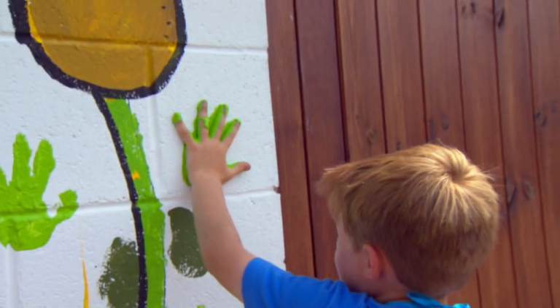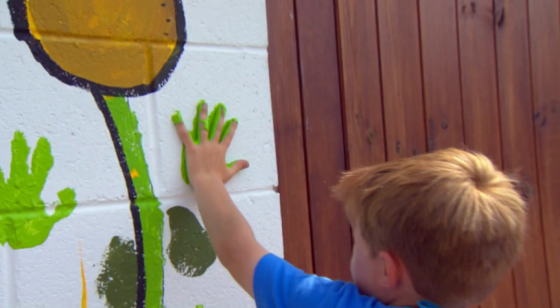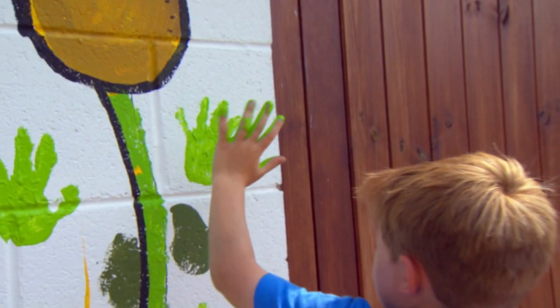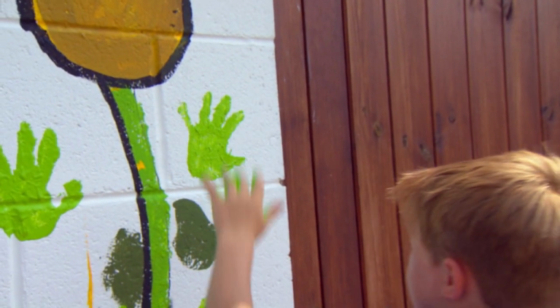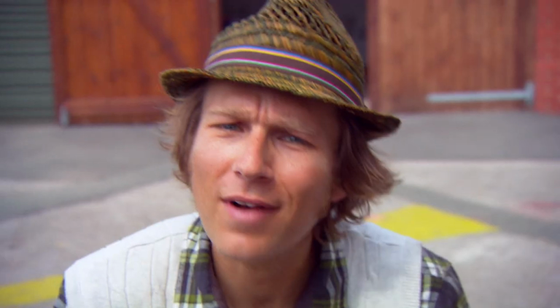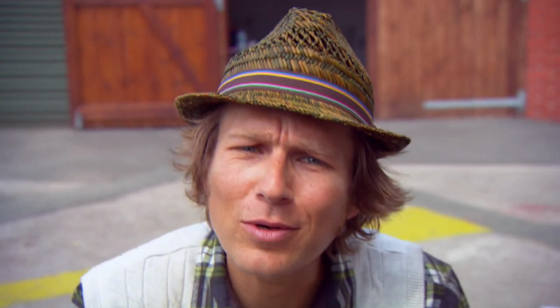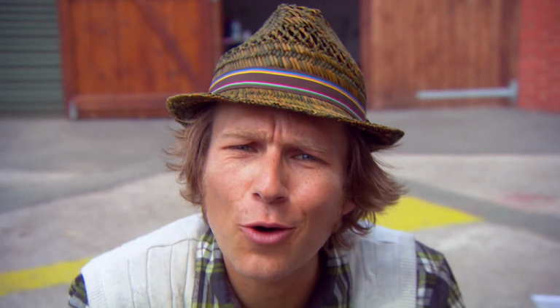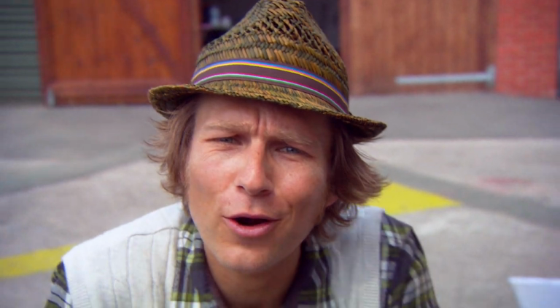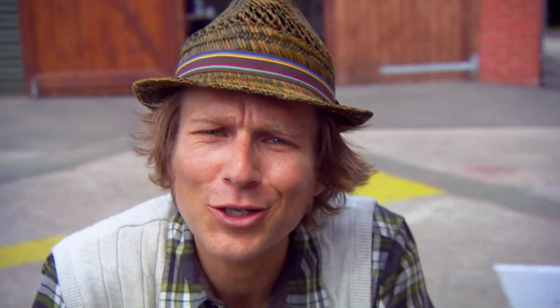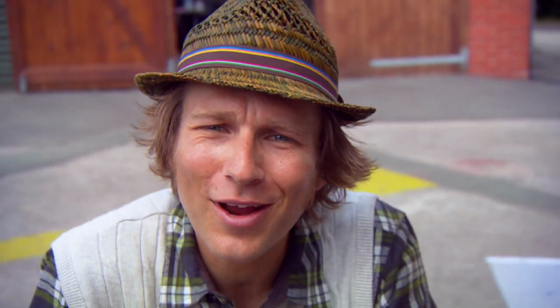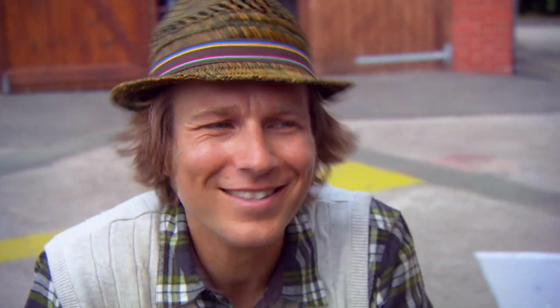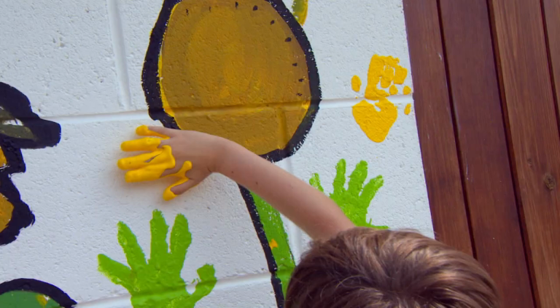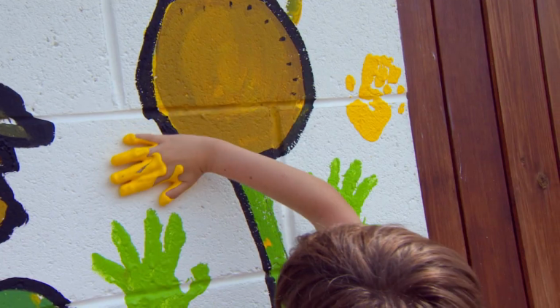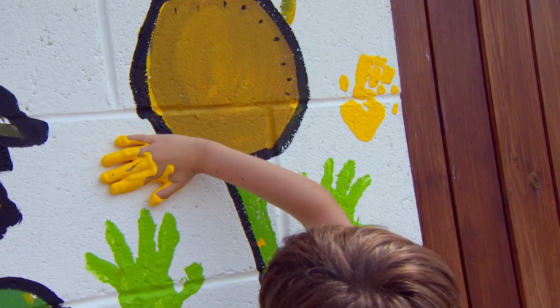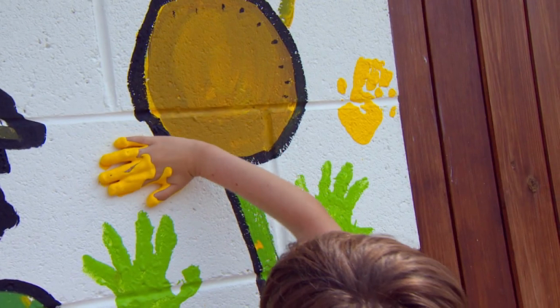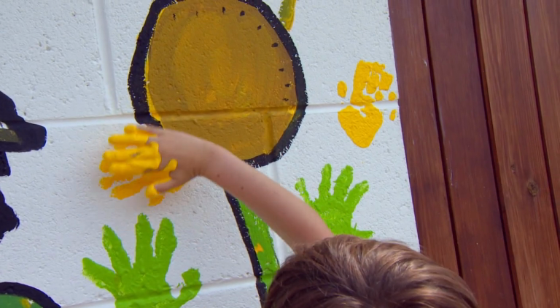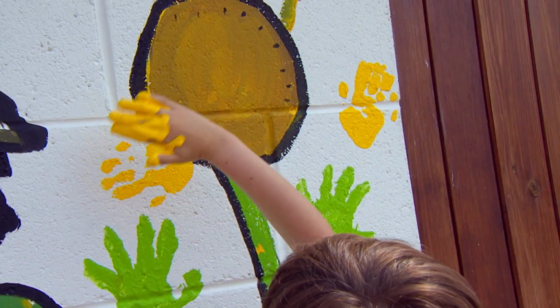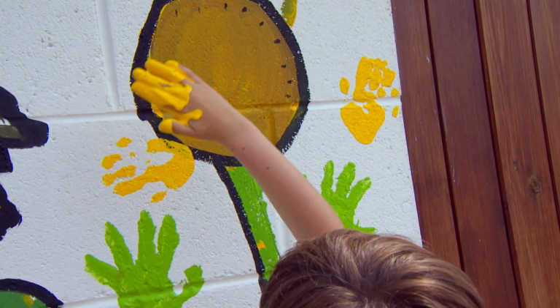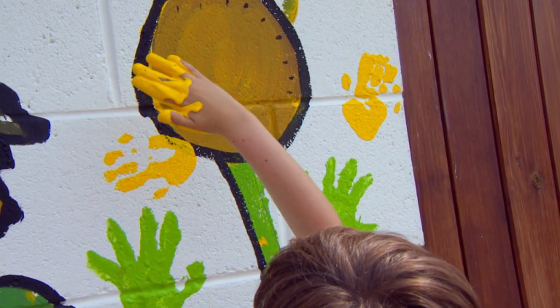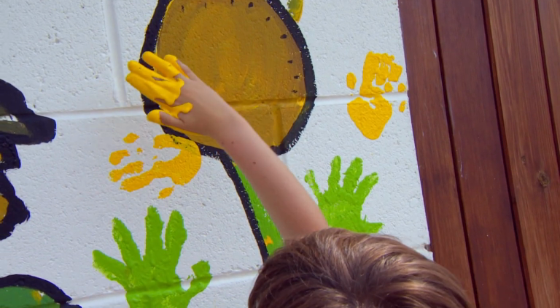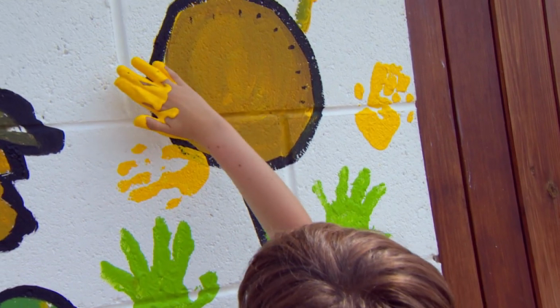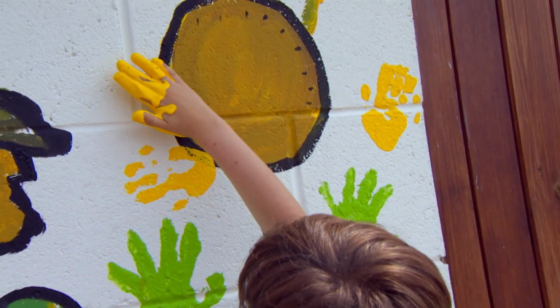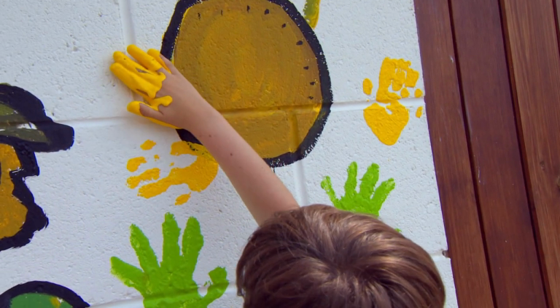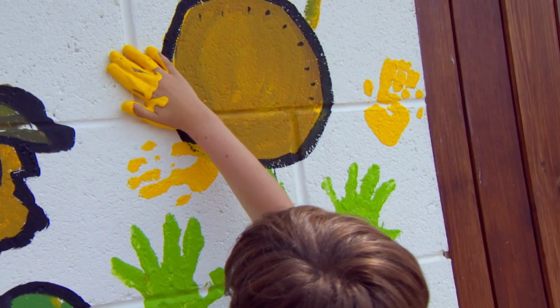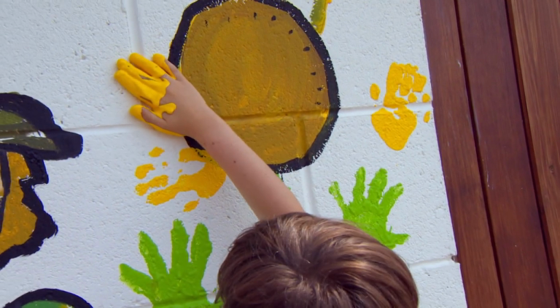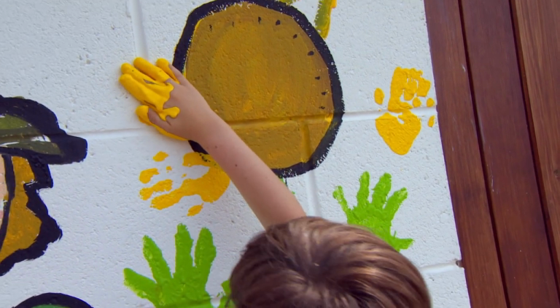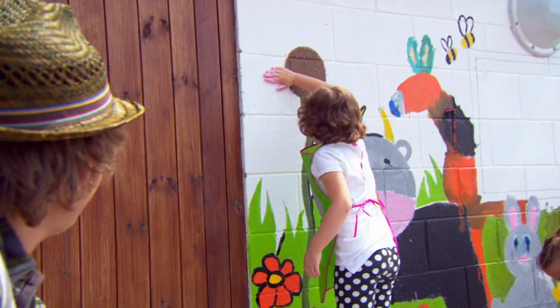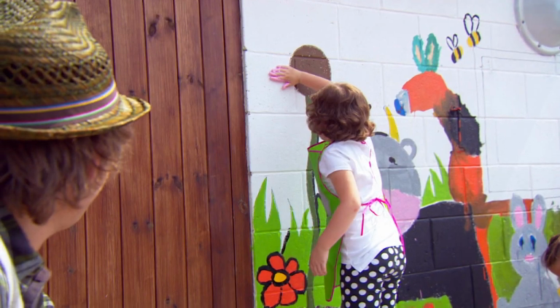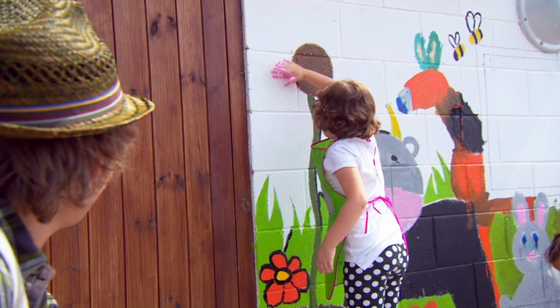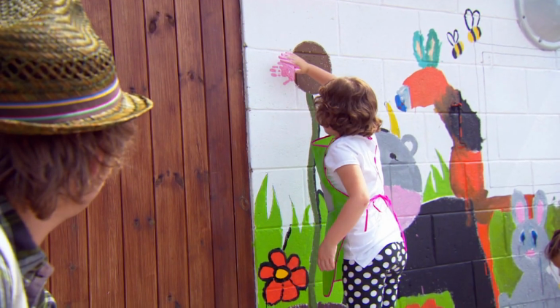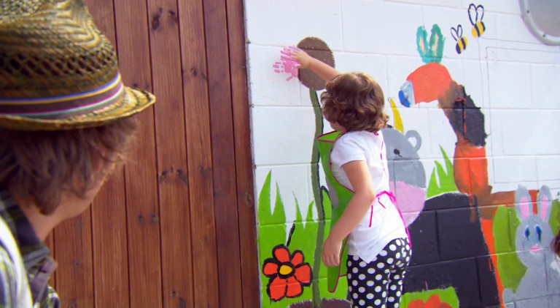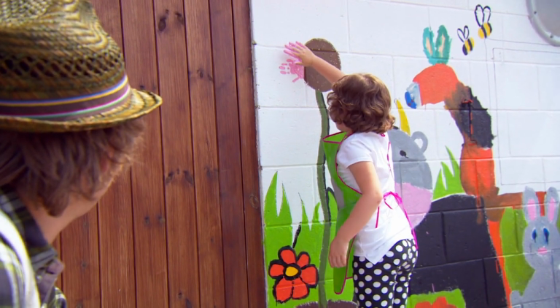Hey, that flower's coming on a treat. That's it. Nice one.